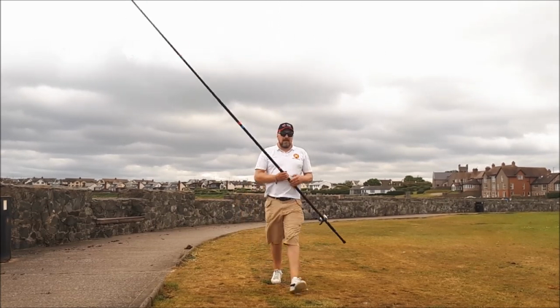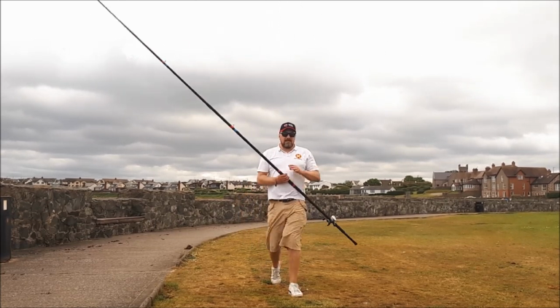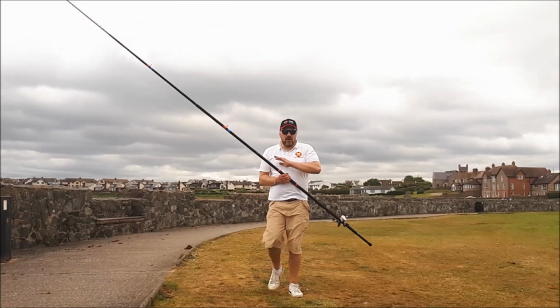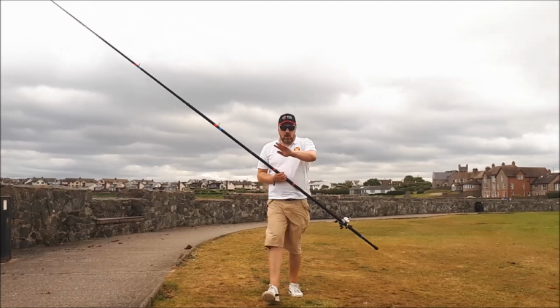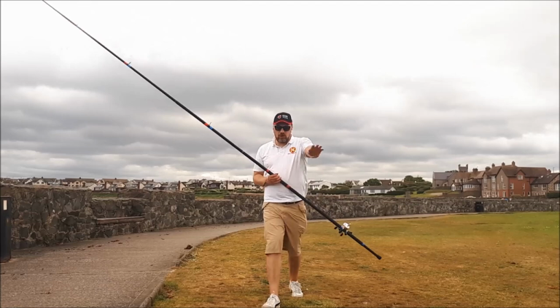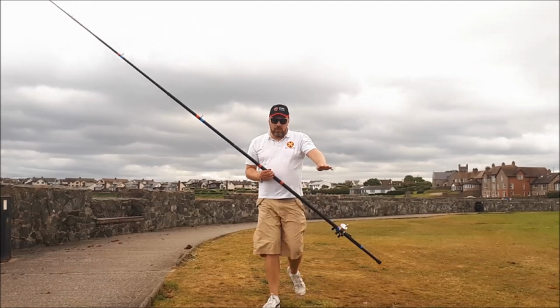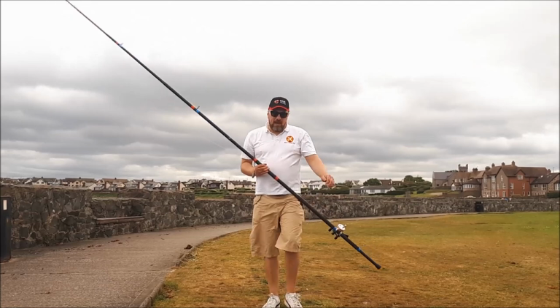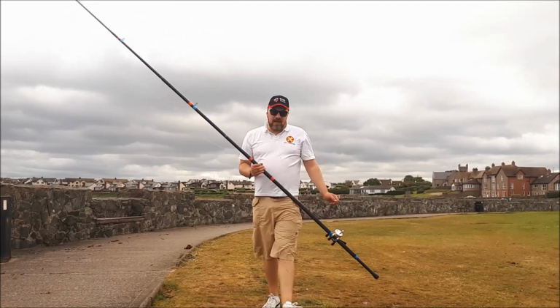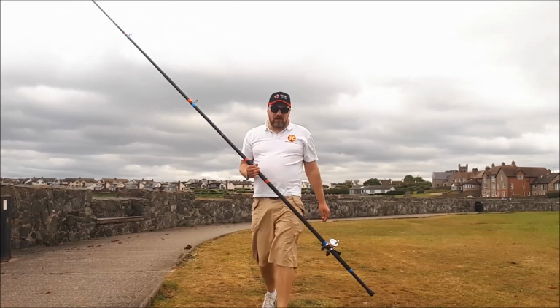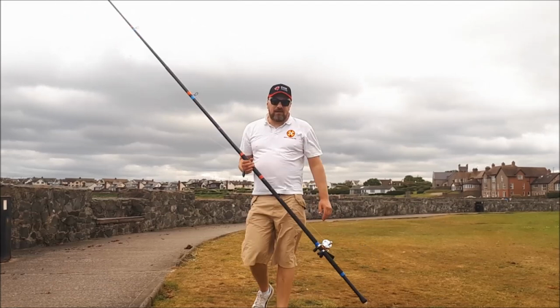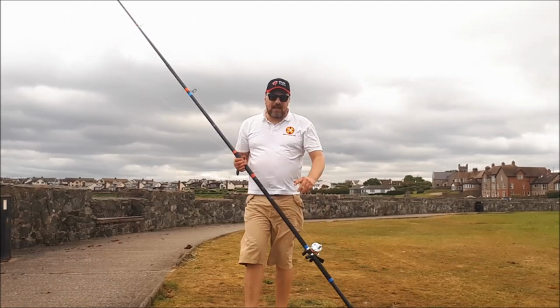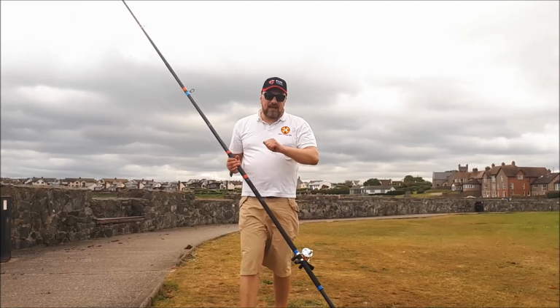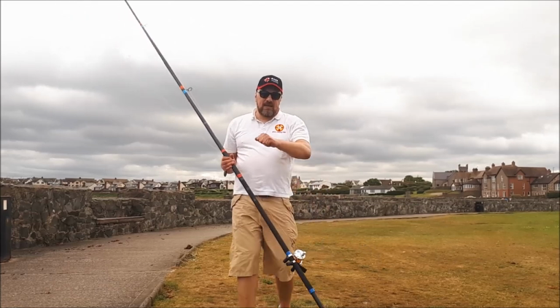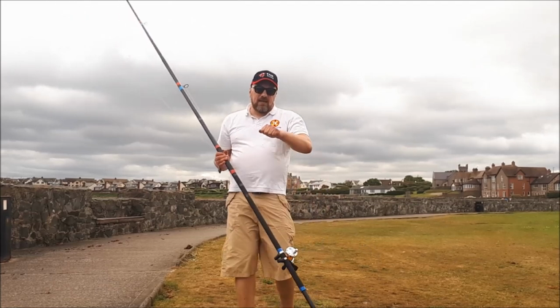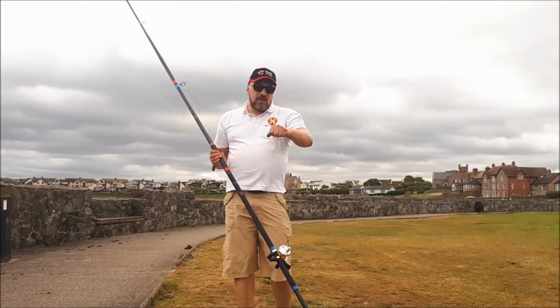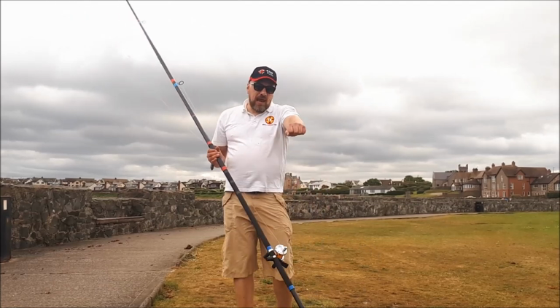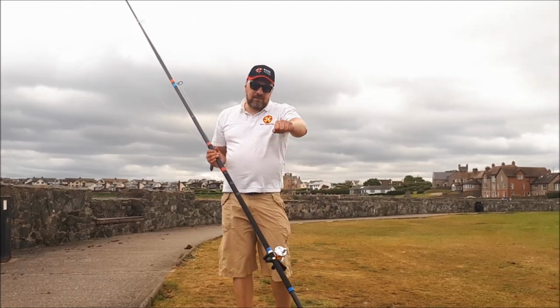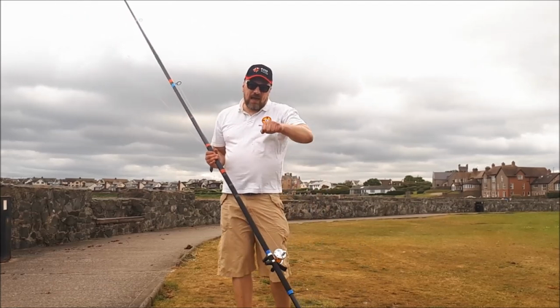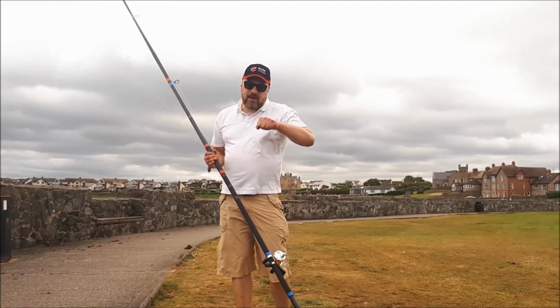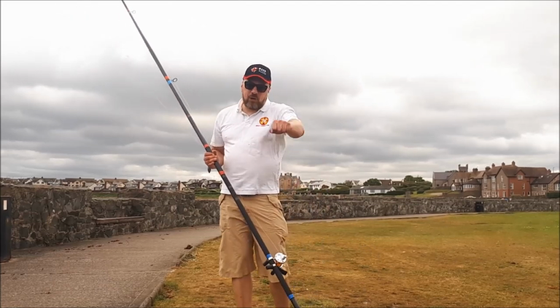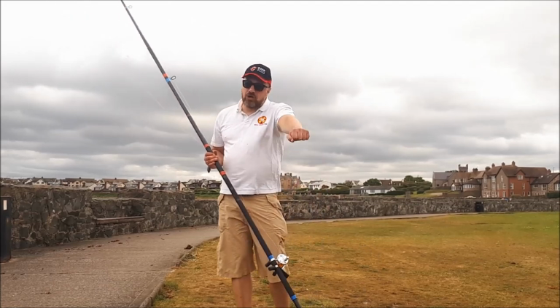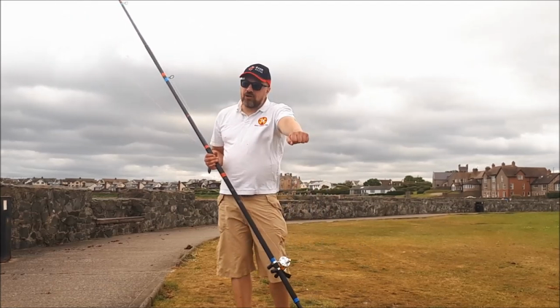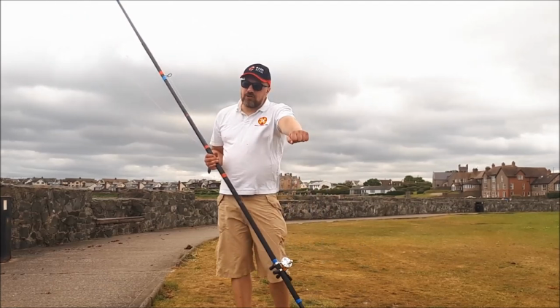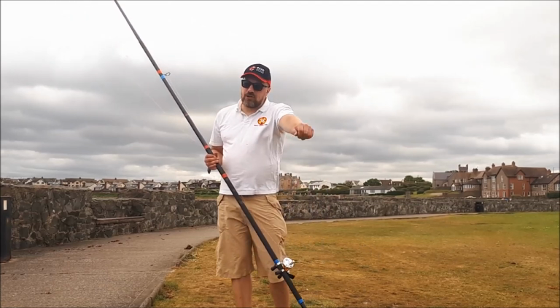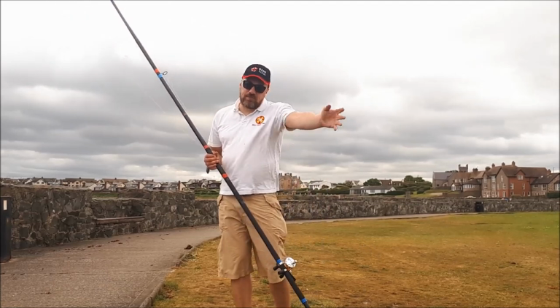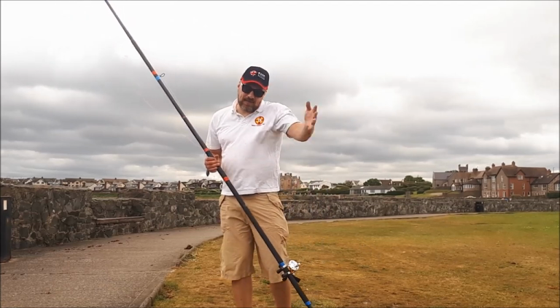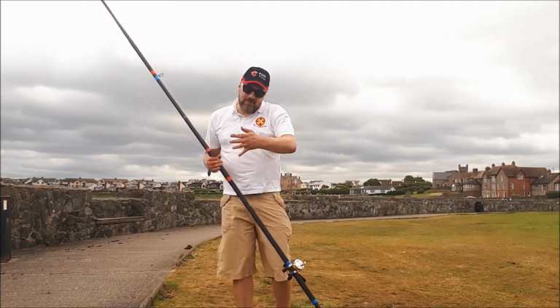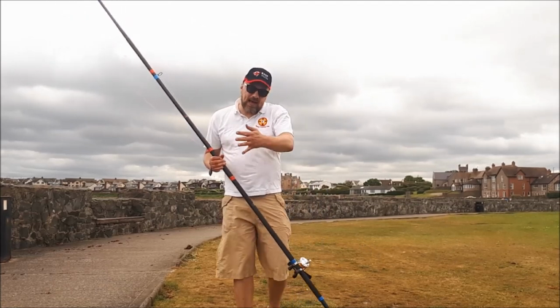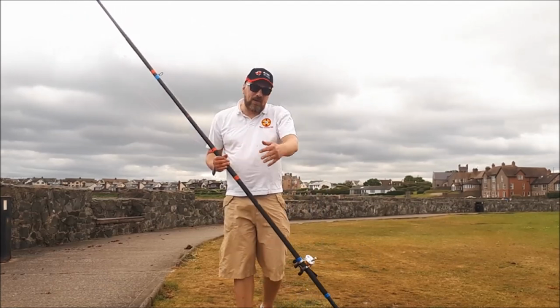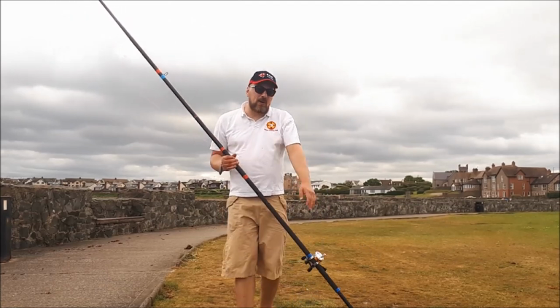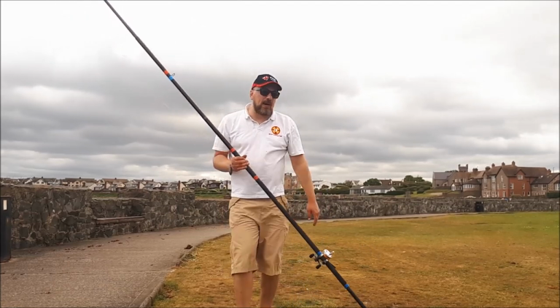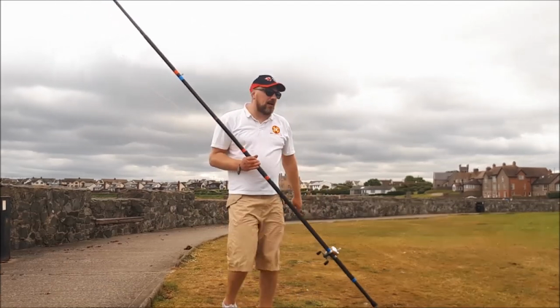Nearly all done by the initial flick — the left hand push out just brings it back a wee bit quicker.